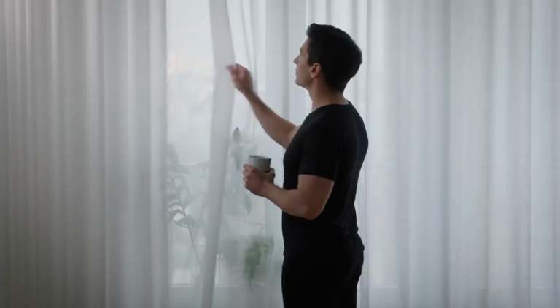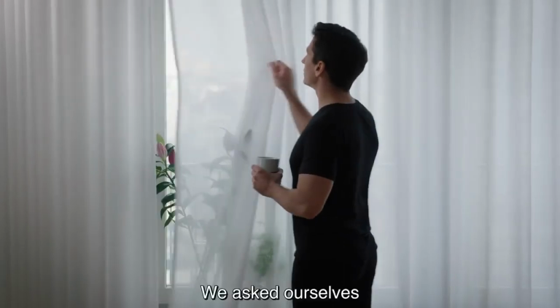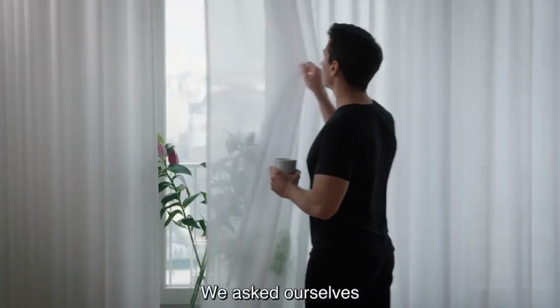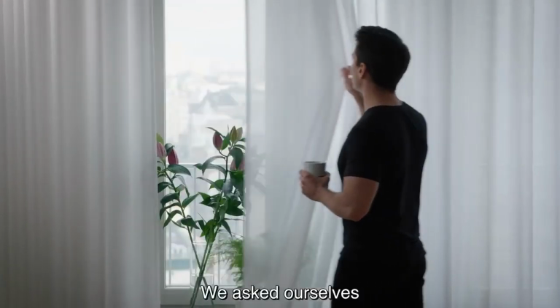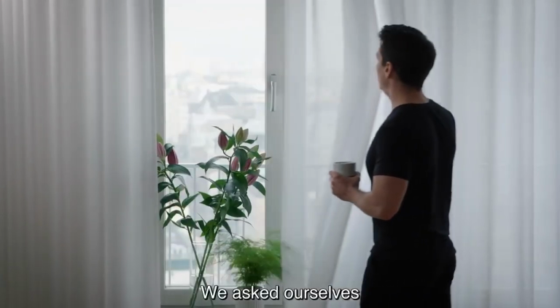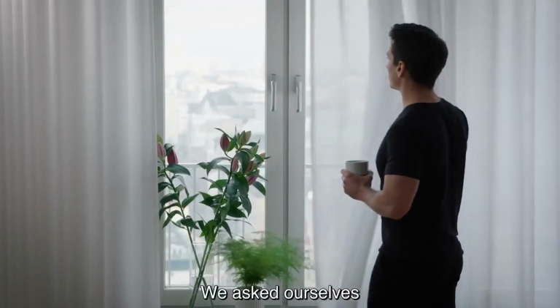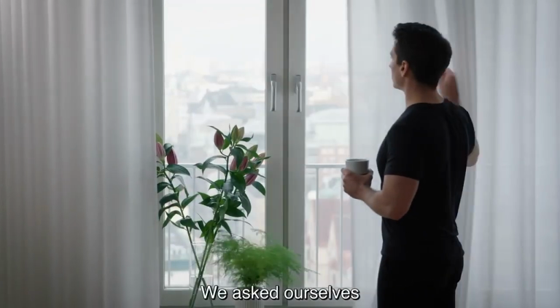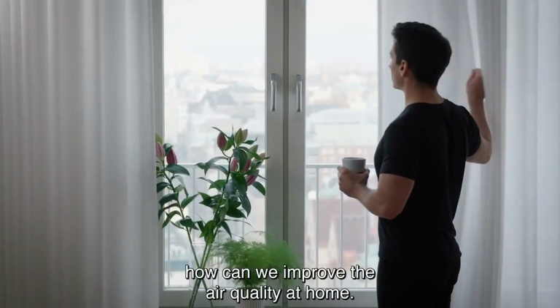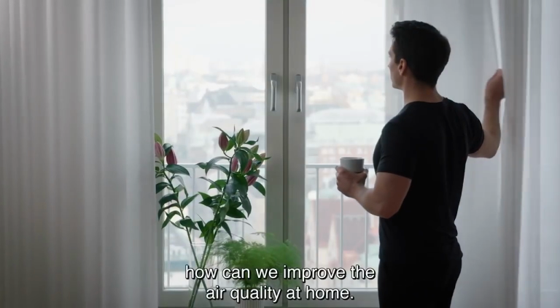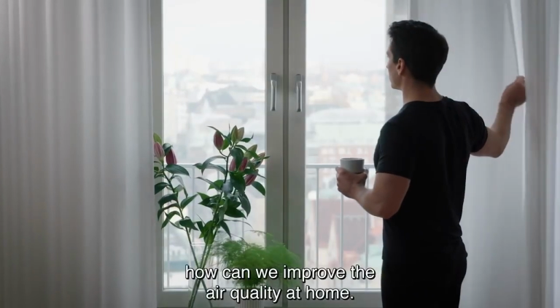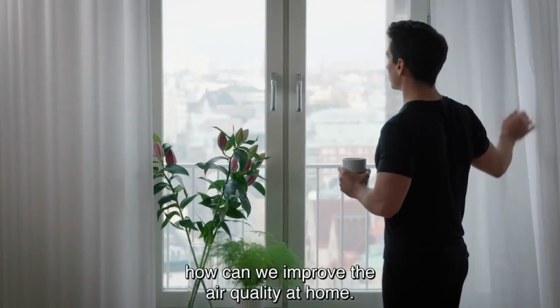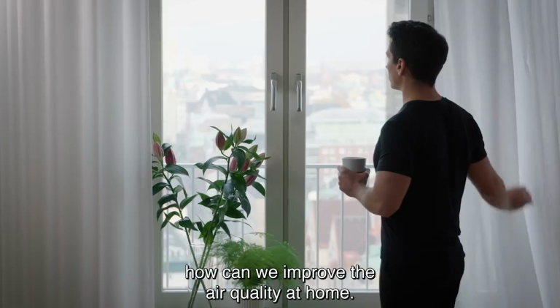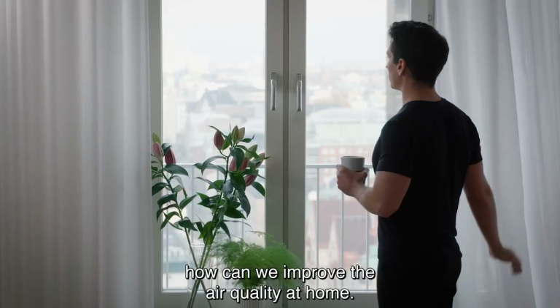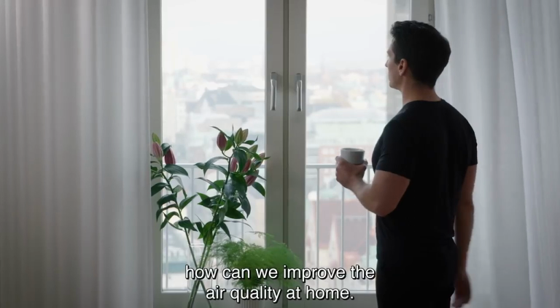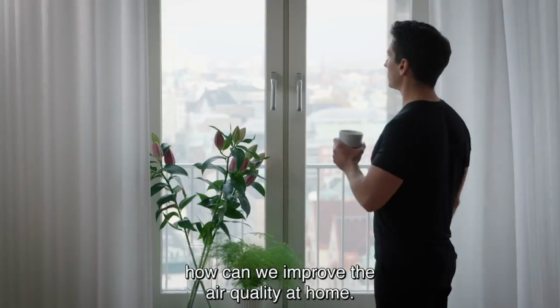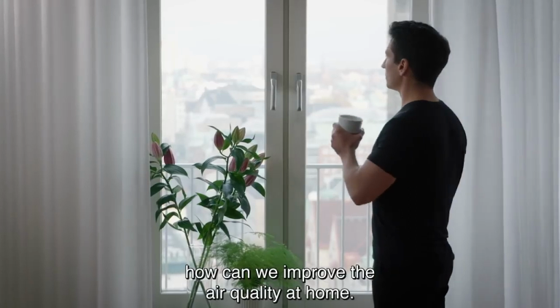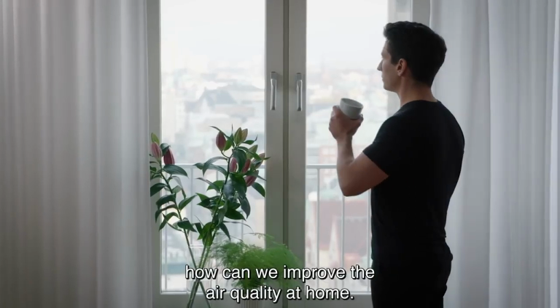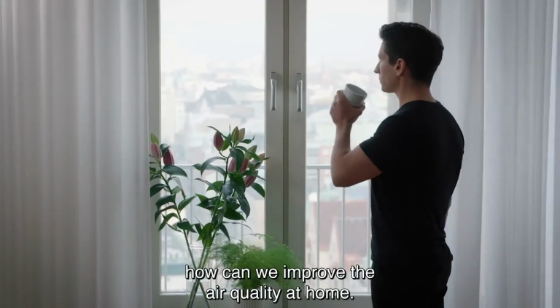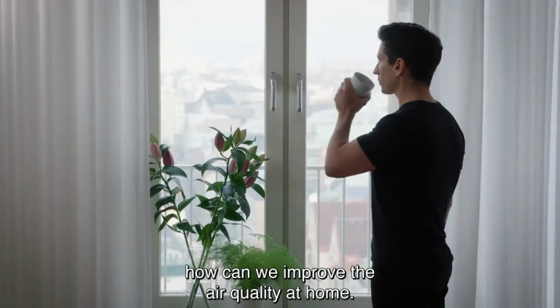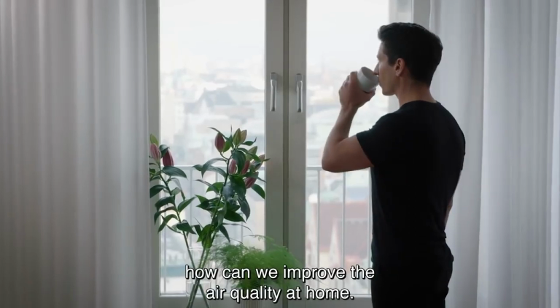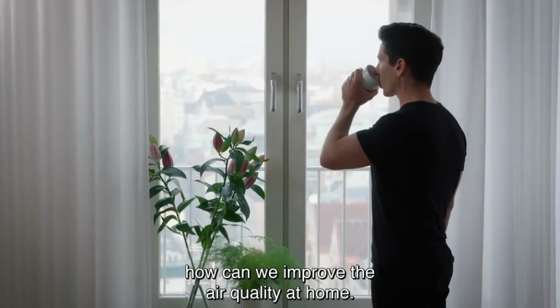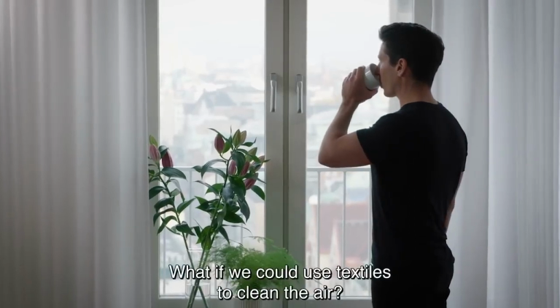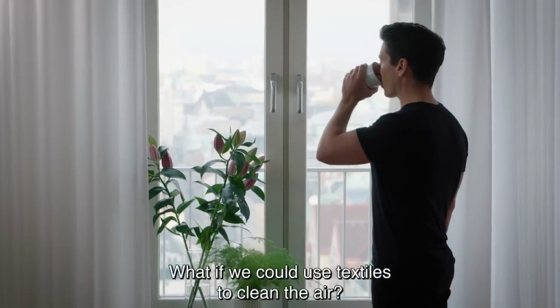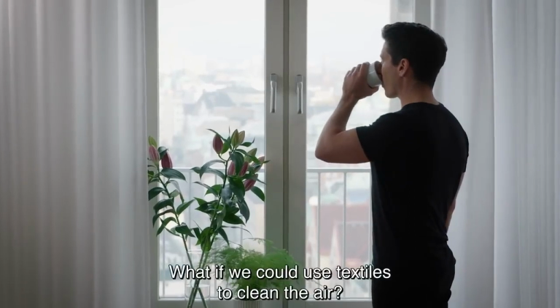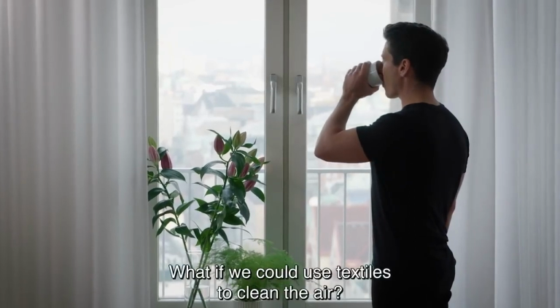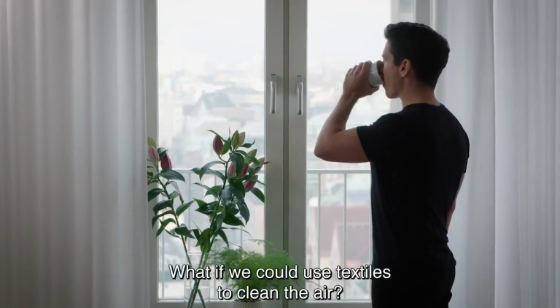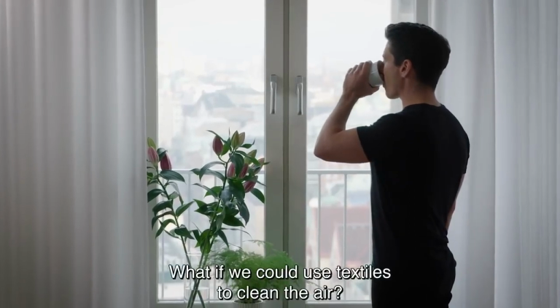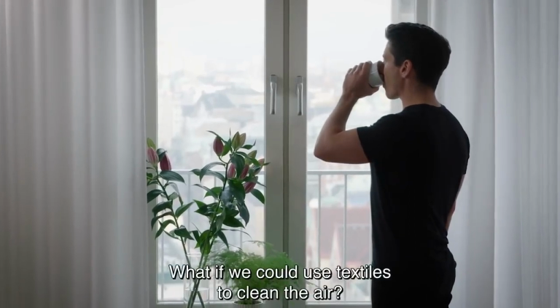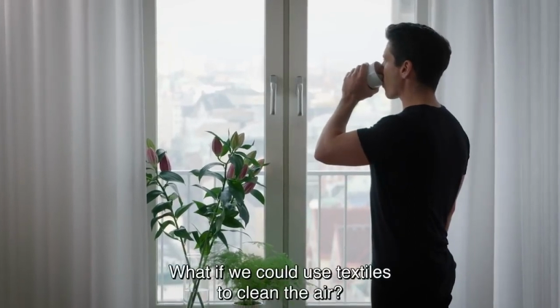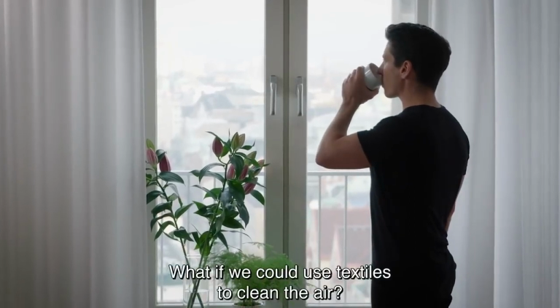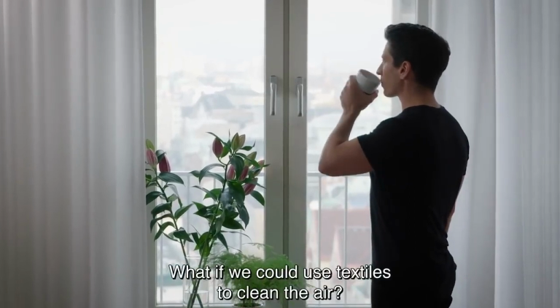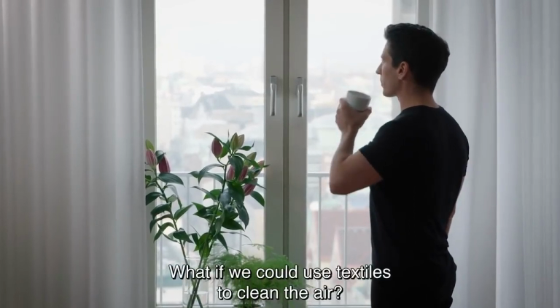We asked ourselves, how can we improve the air quality at home? What if we could use textiles to clean the air?